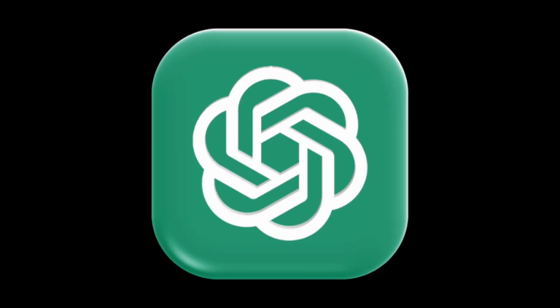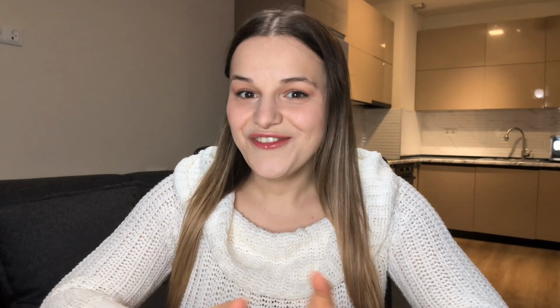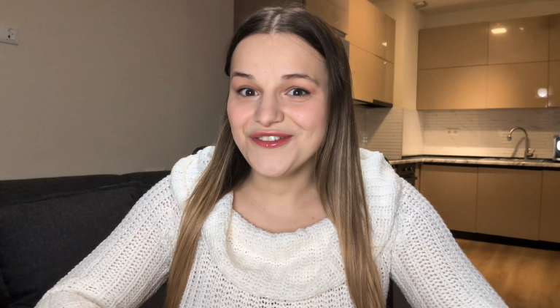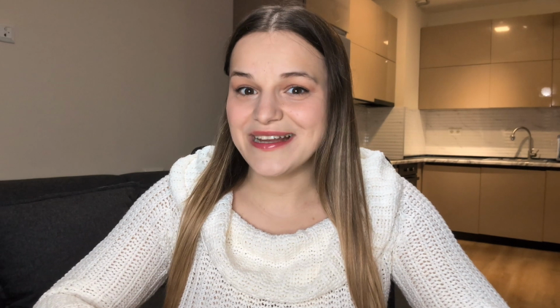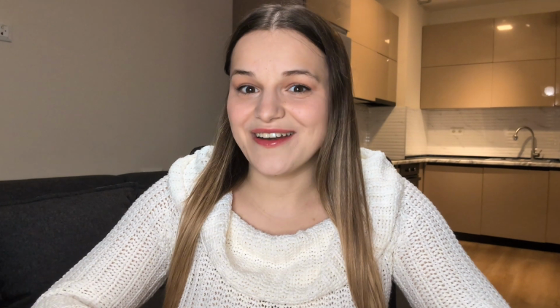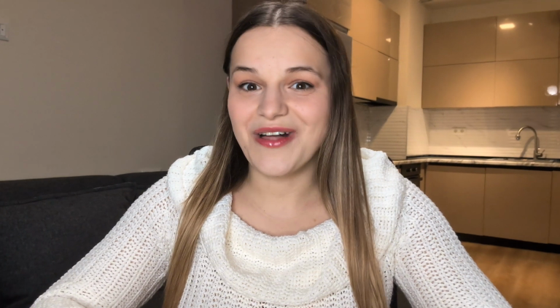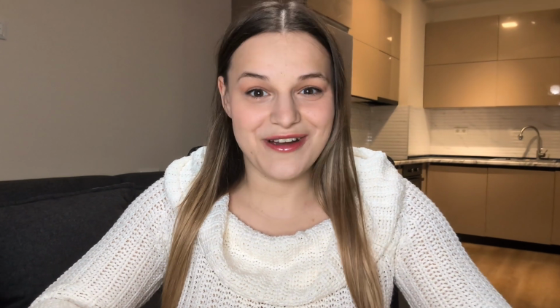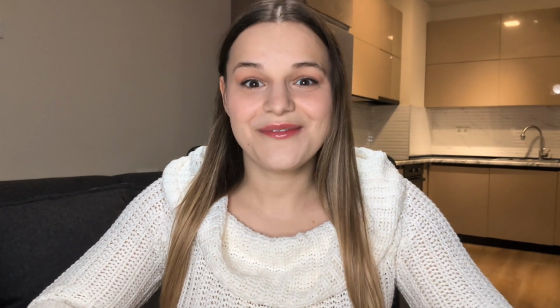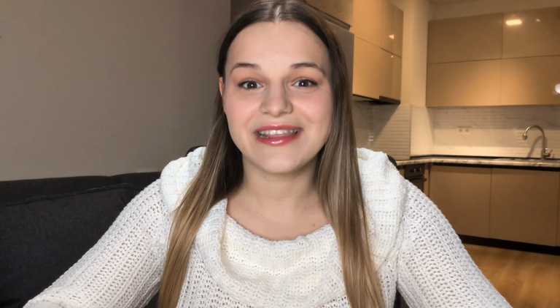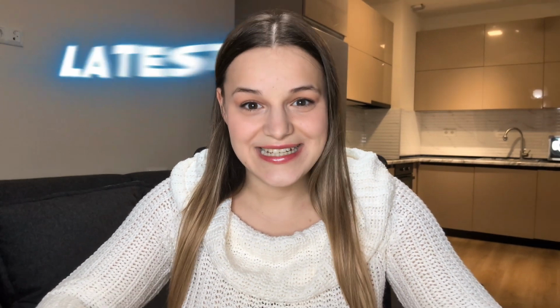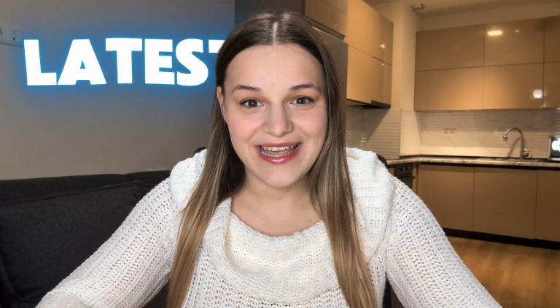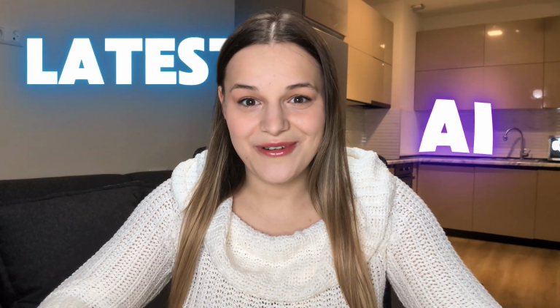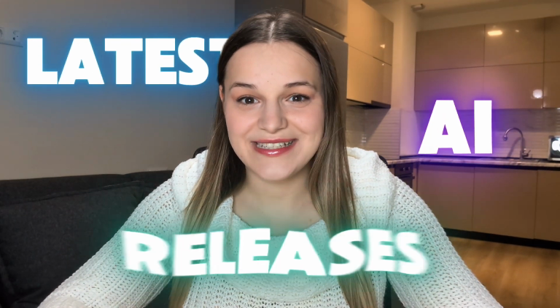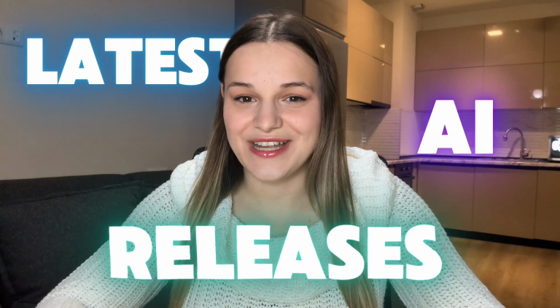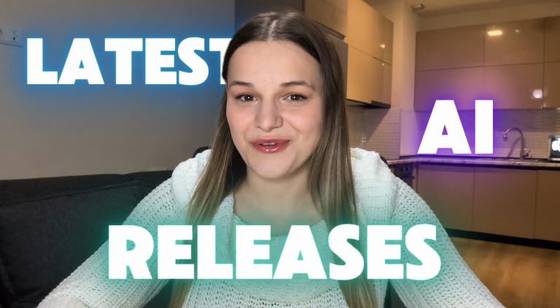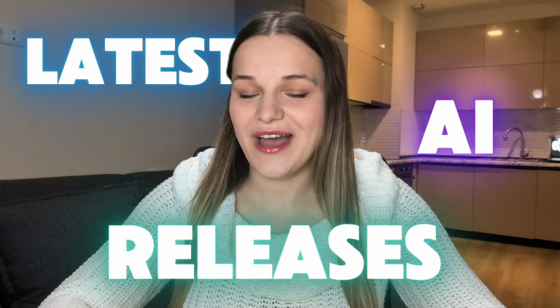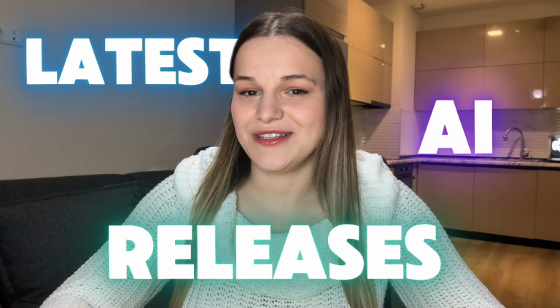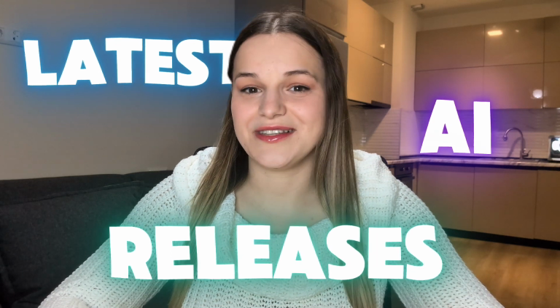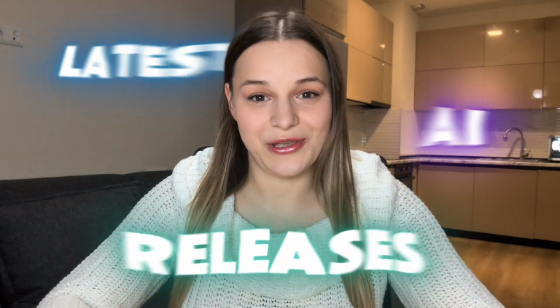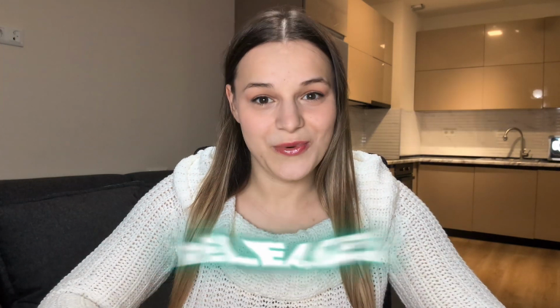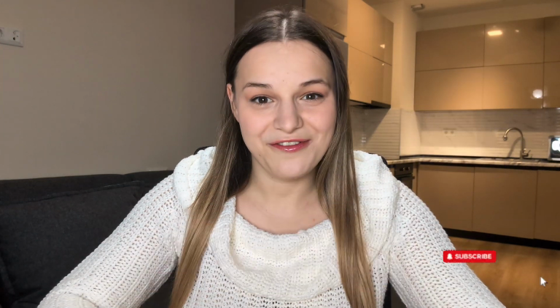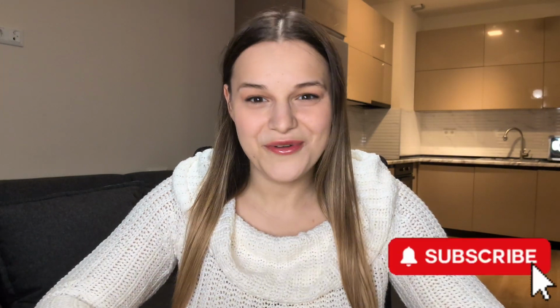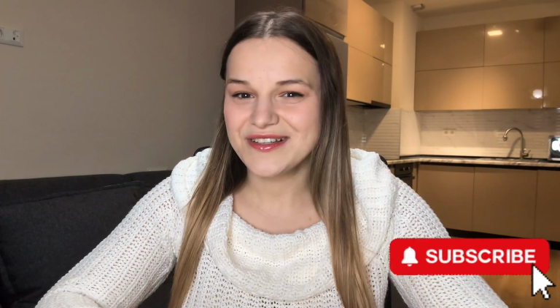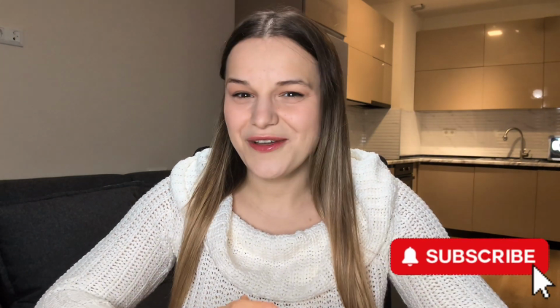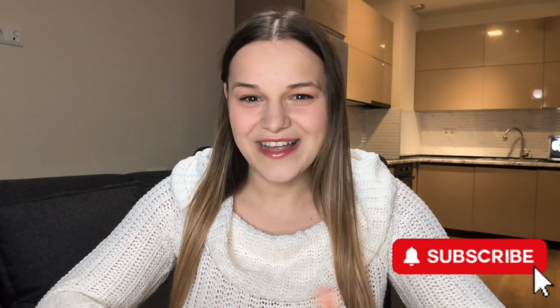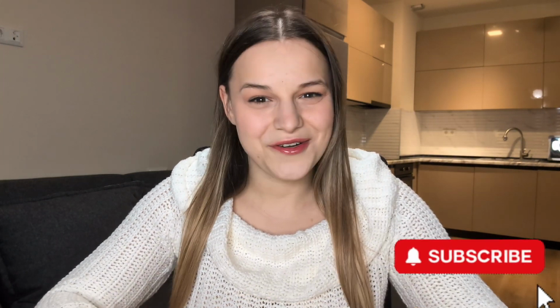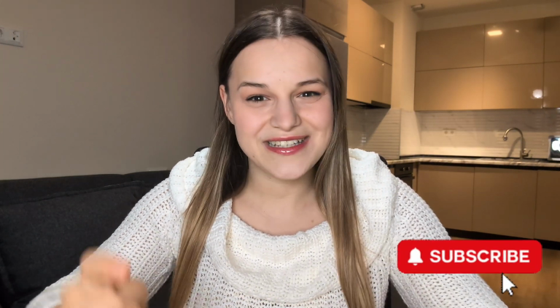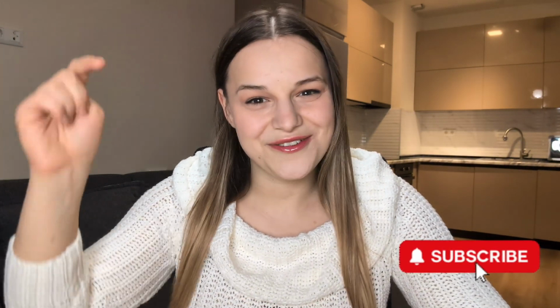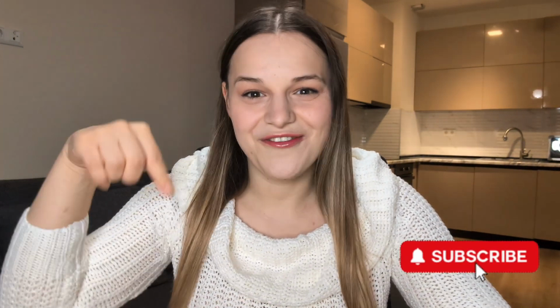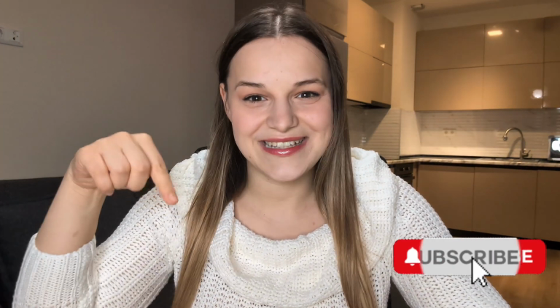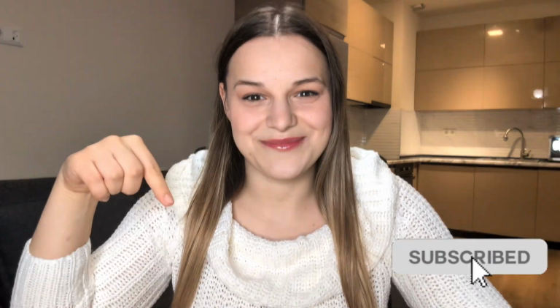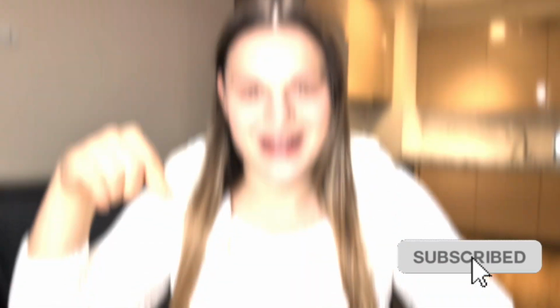If you're new to my channel, I break down the latest AI releases and show you how to use them in your workflow. So if that's what you're into, don't forget to subscribe.